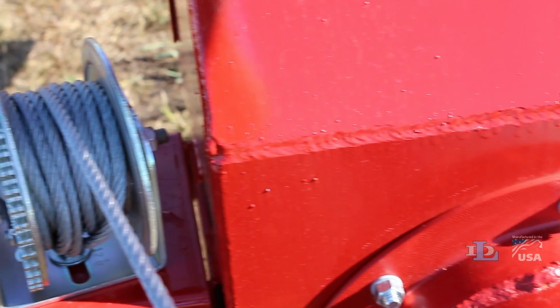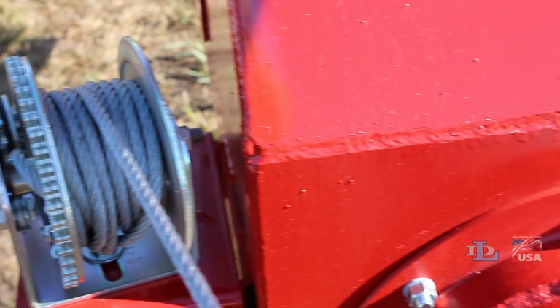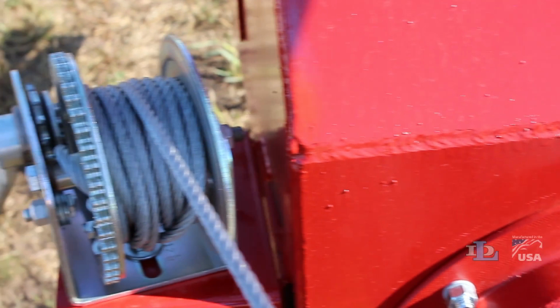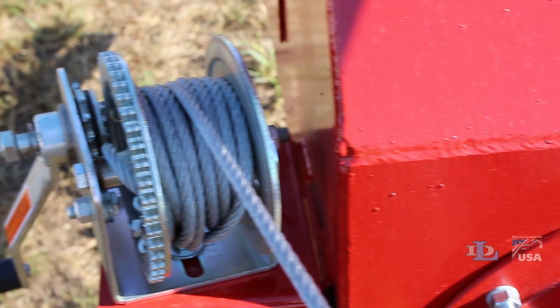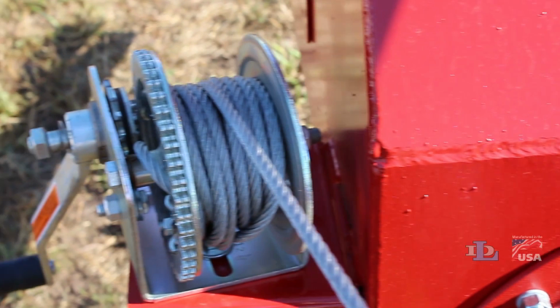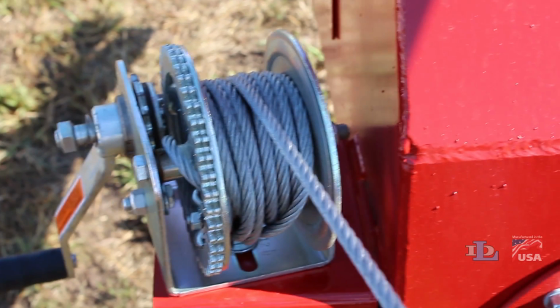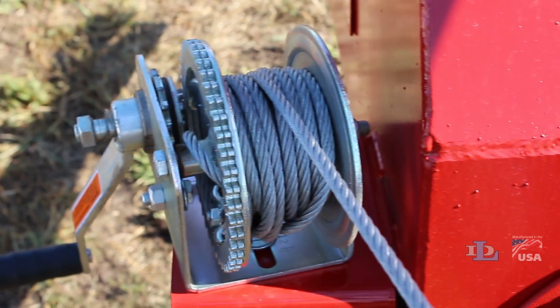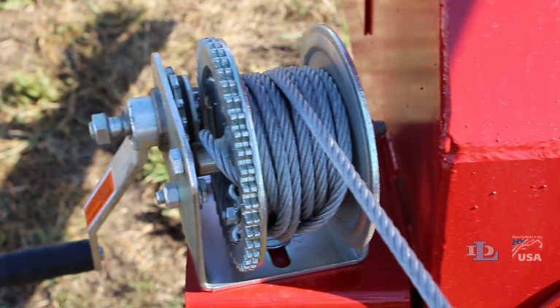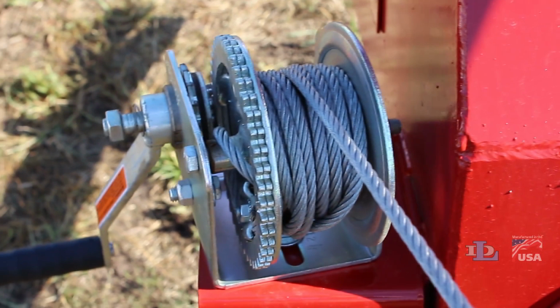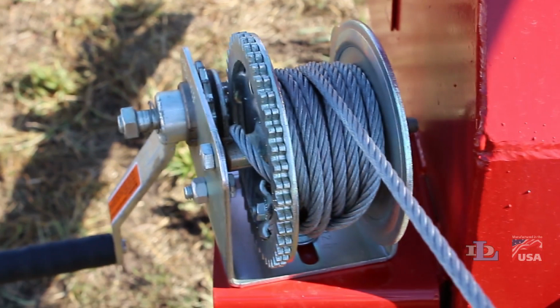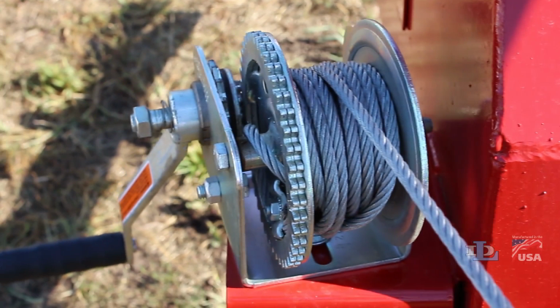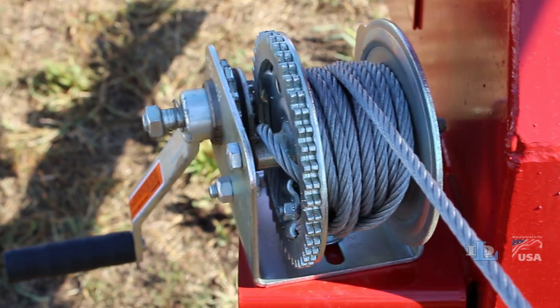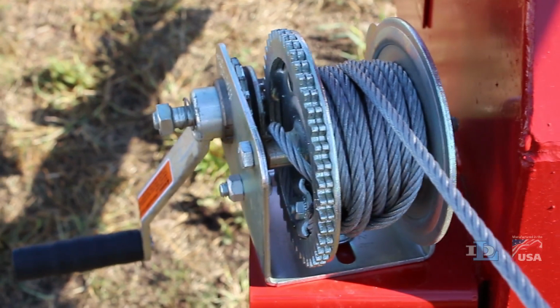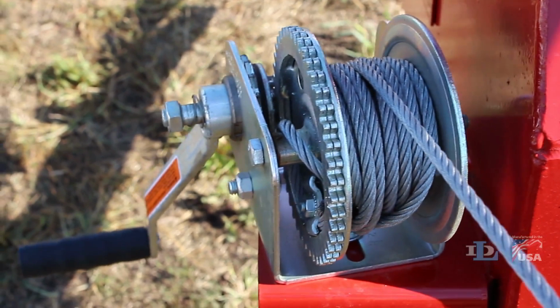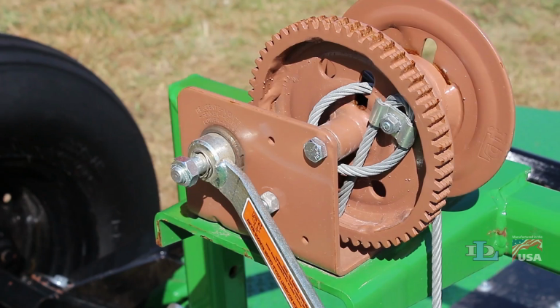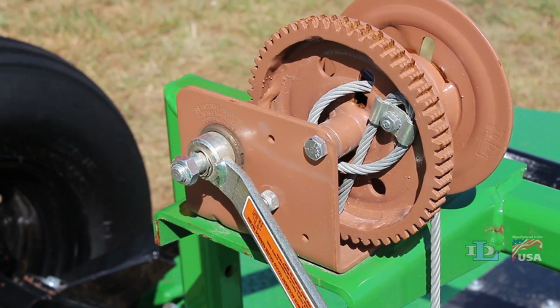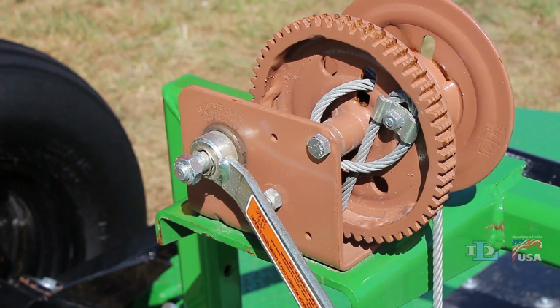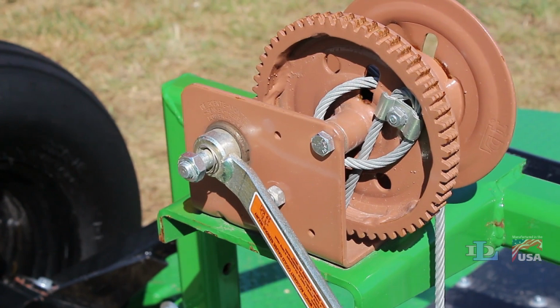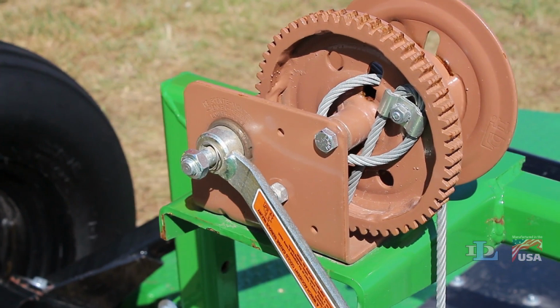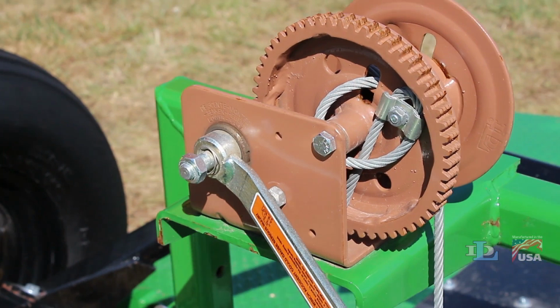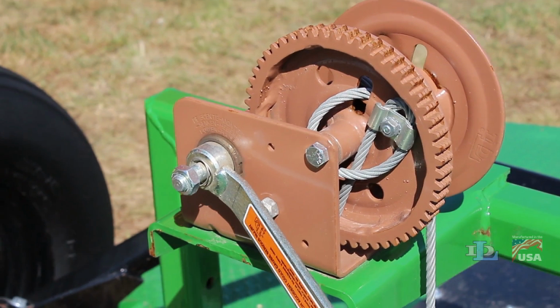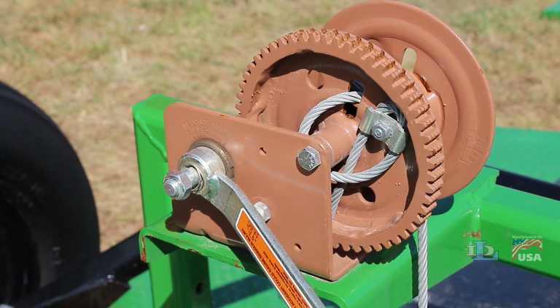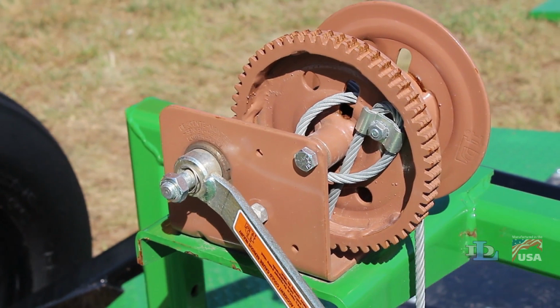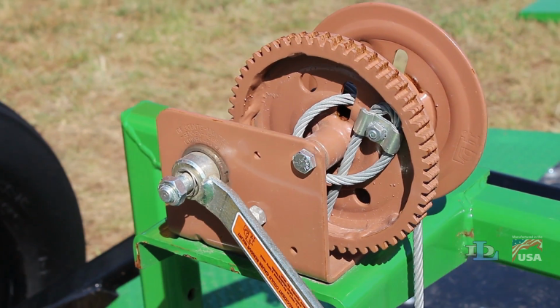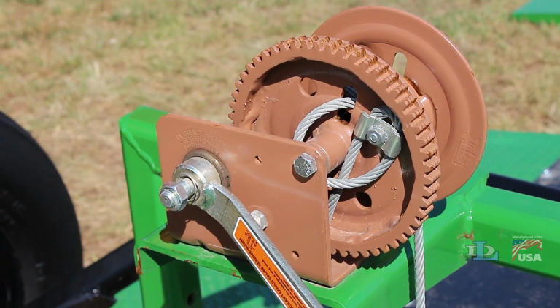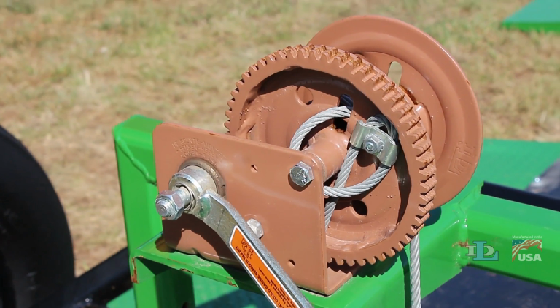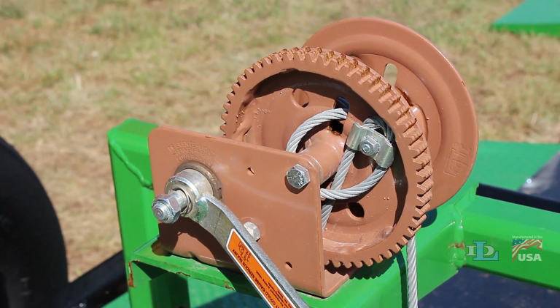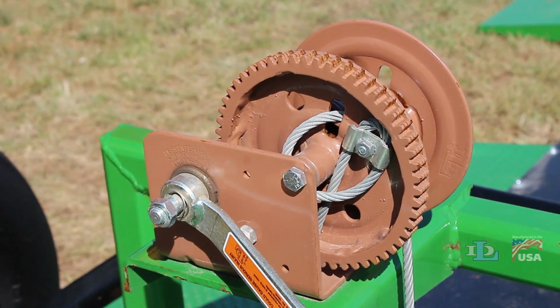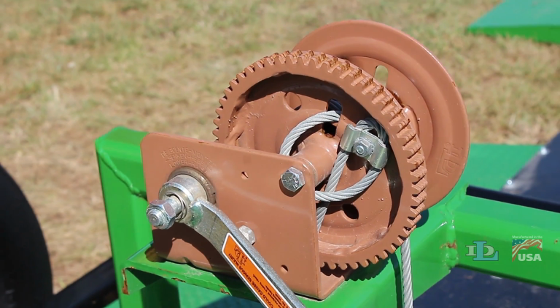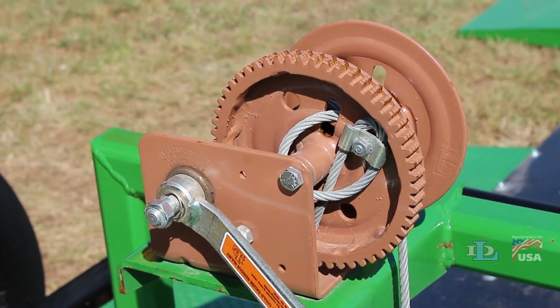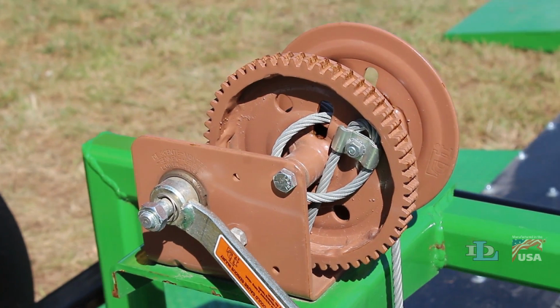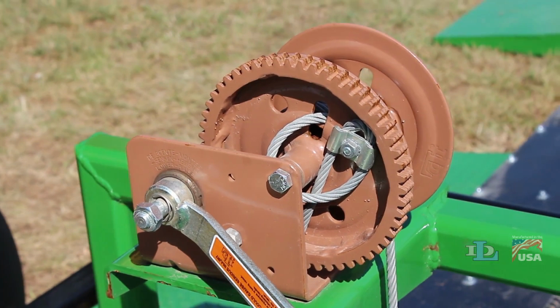Durable, made in the USA brake winches for simple and safer vertical lifting and lowering.